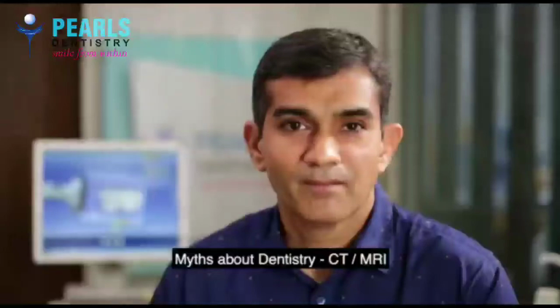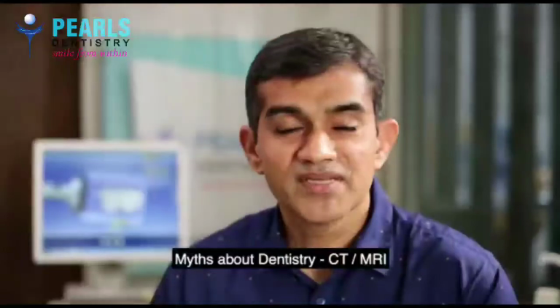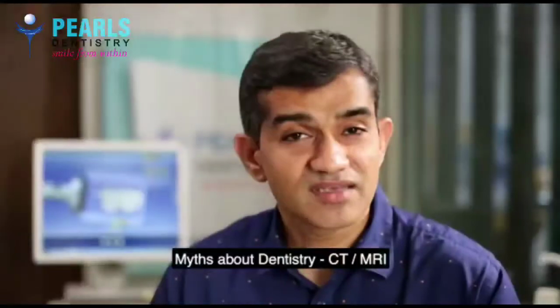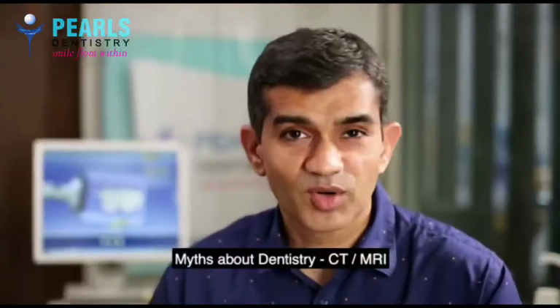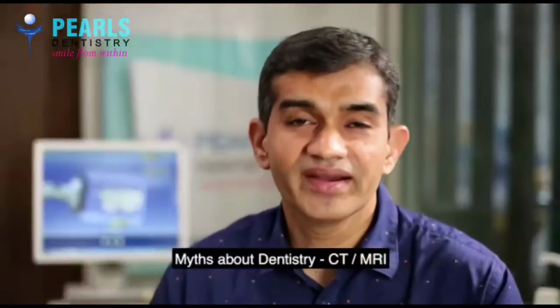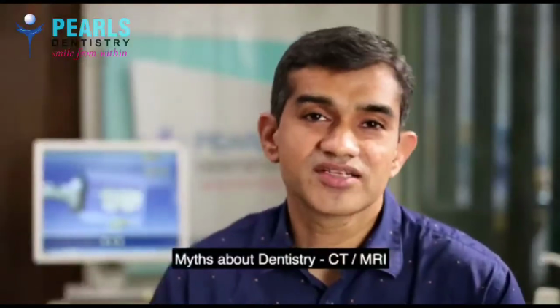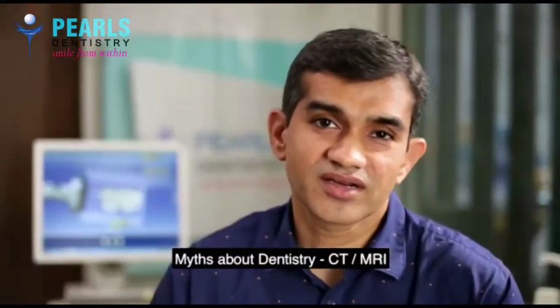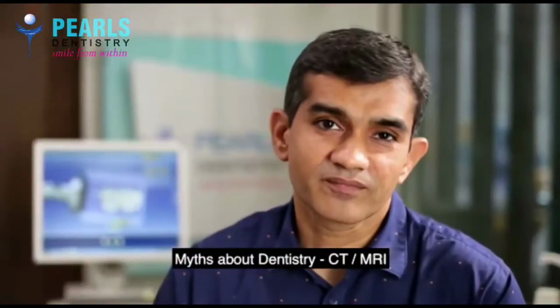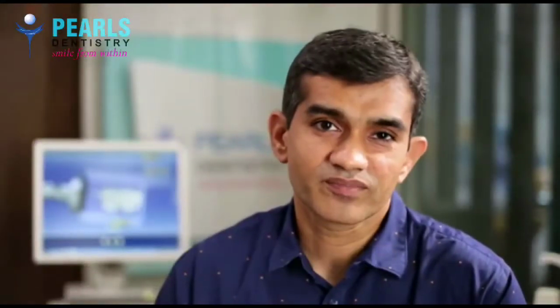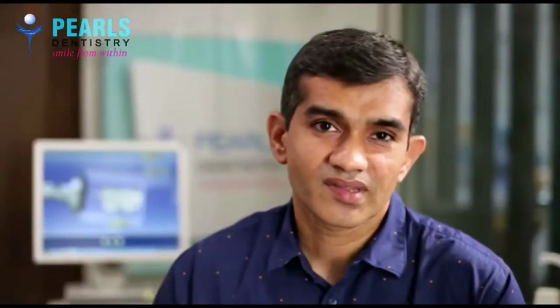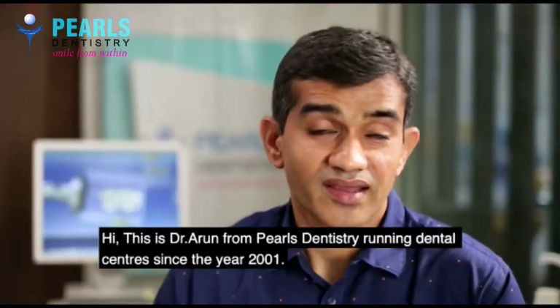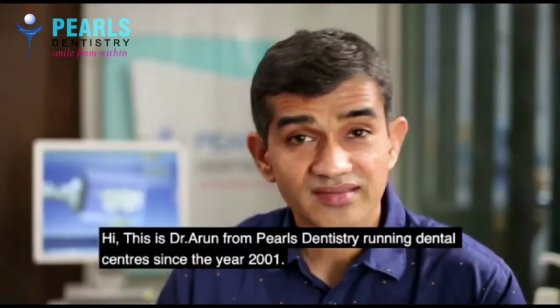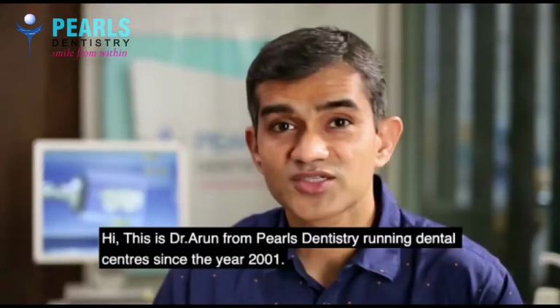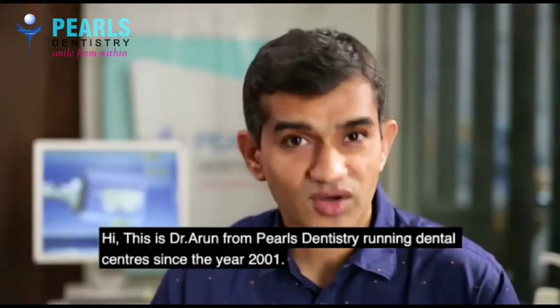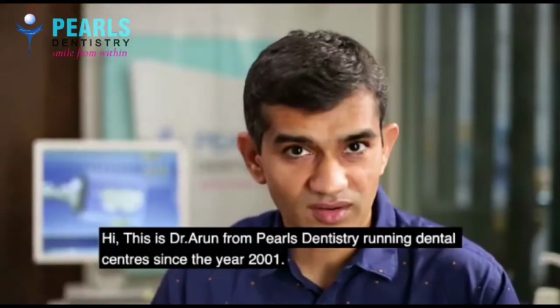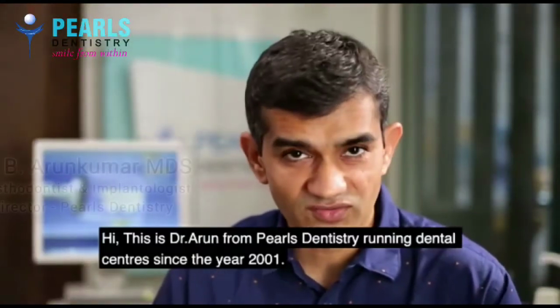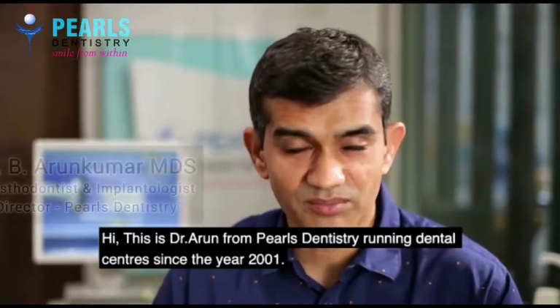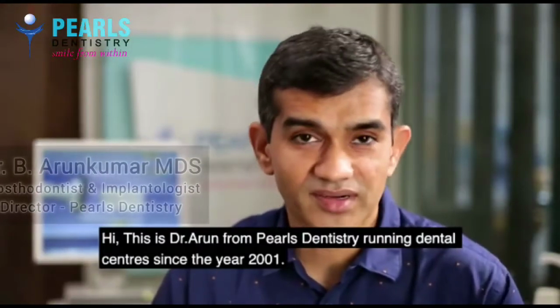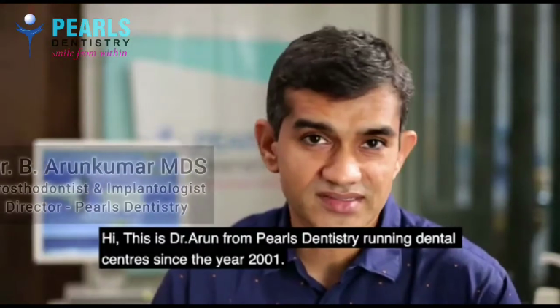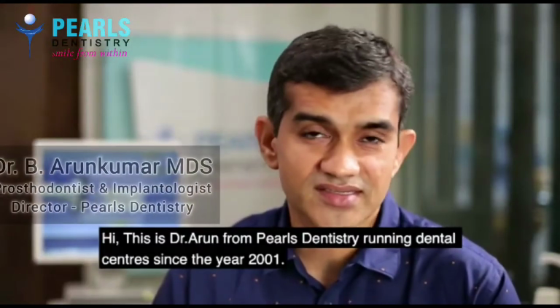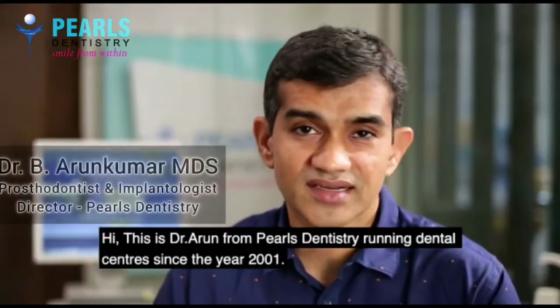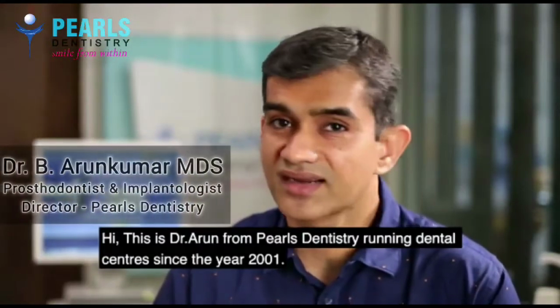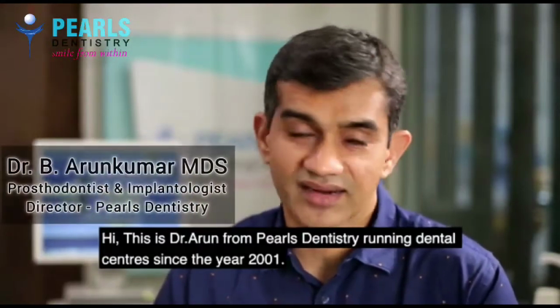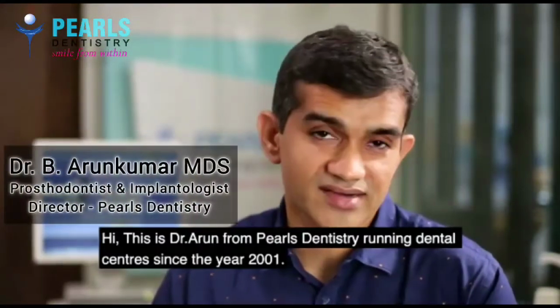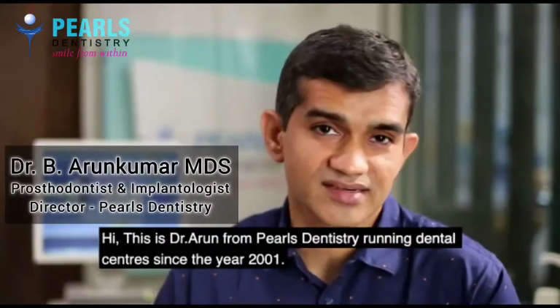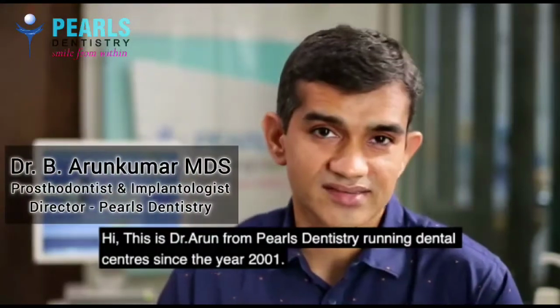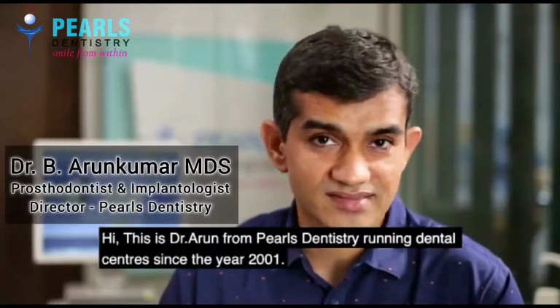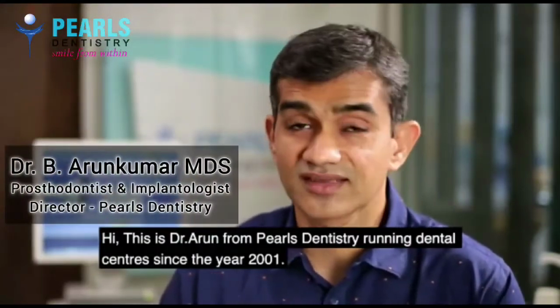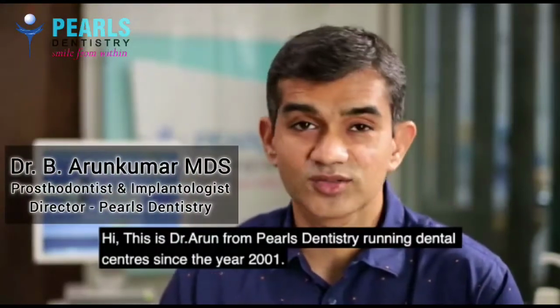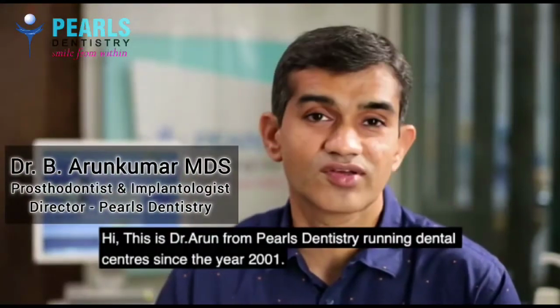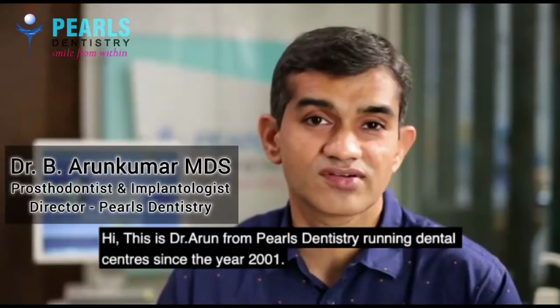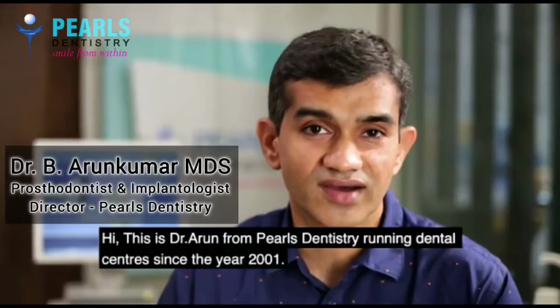Myths about dentistry. Hey, this is Dr. Arun from Pearls Dentistry, running a dental center since the year 2001.